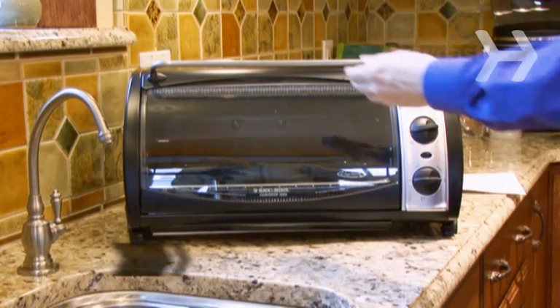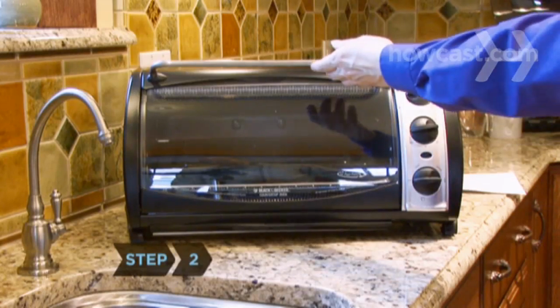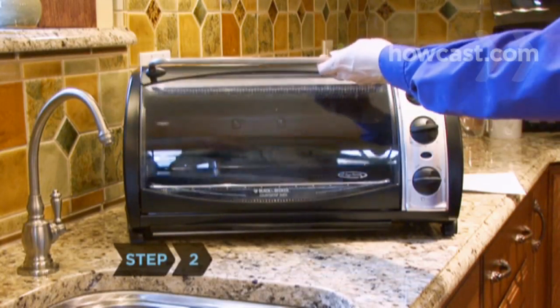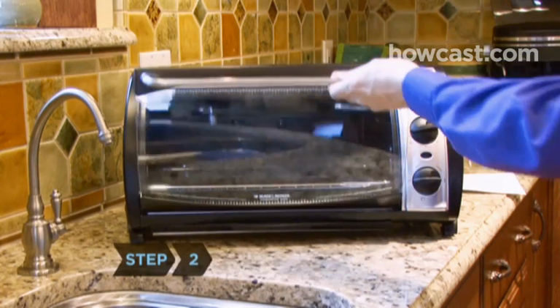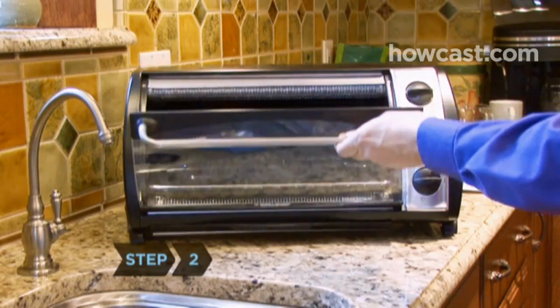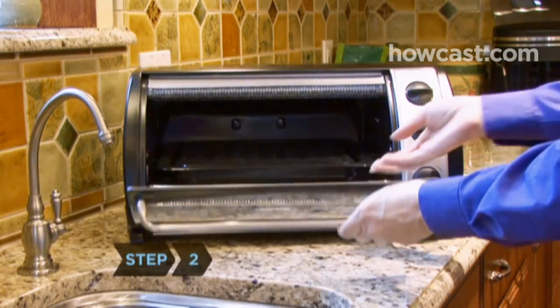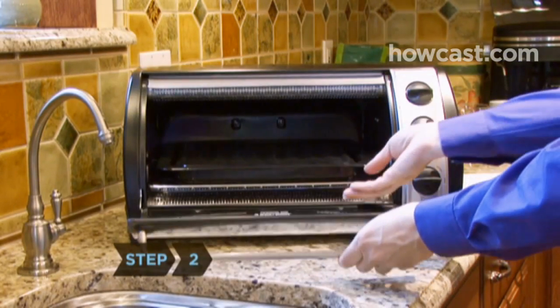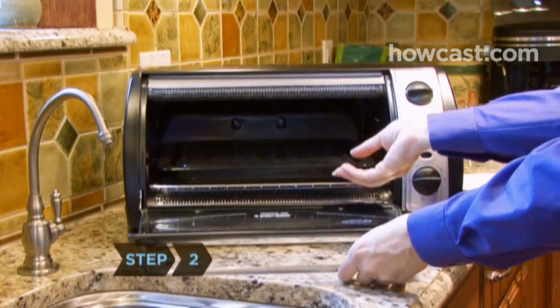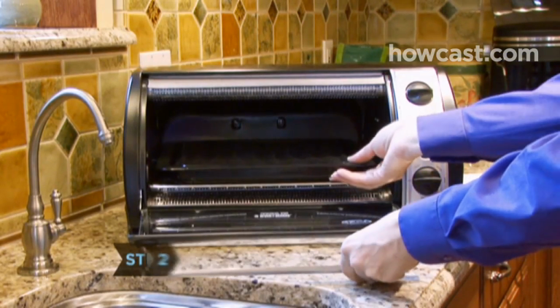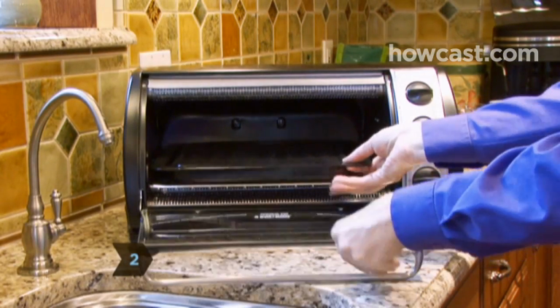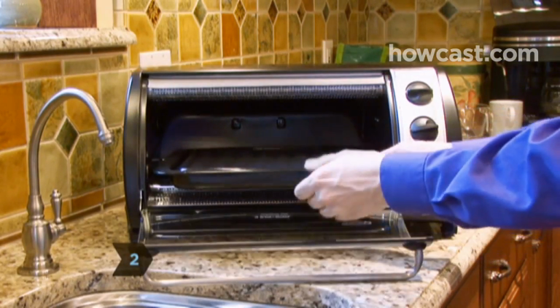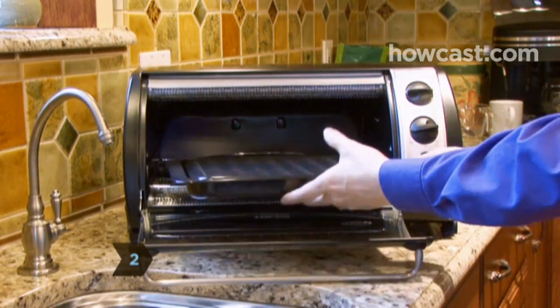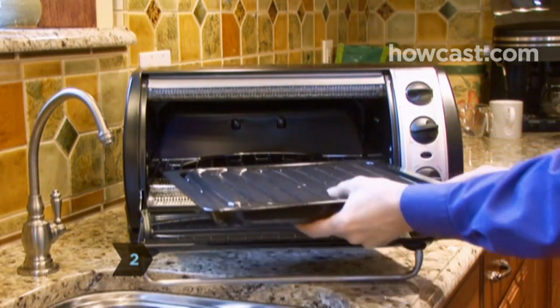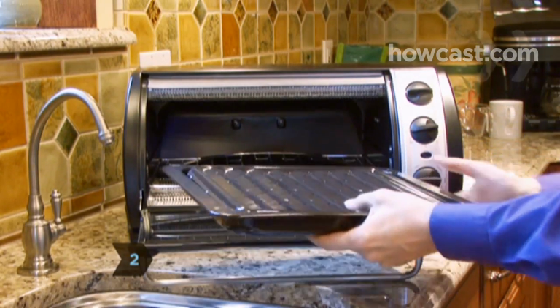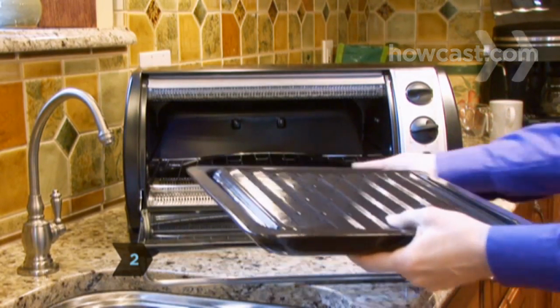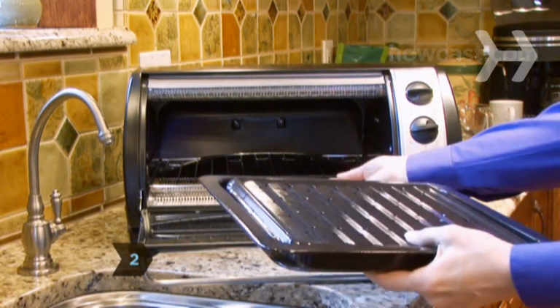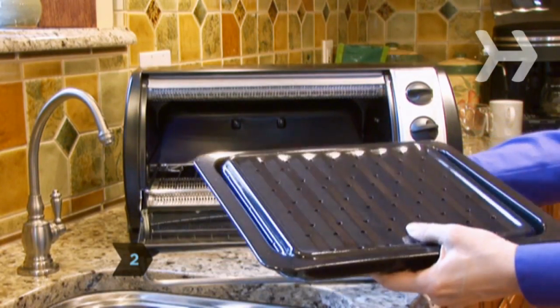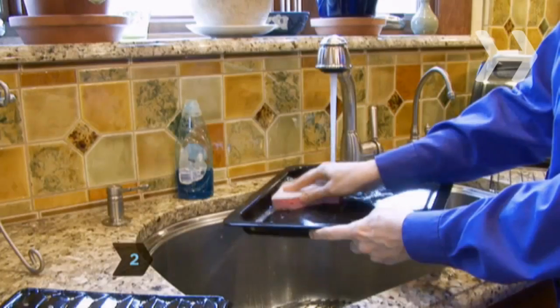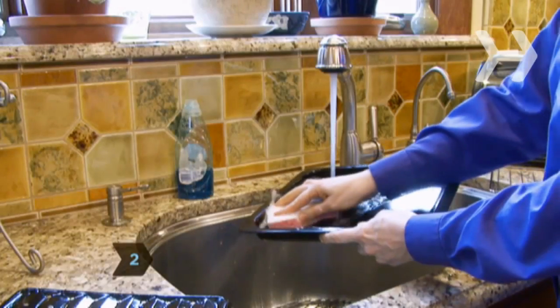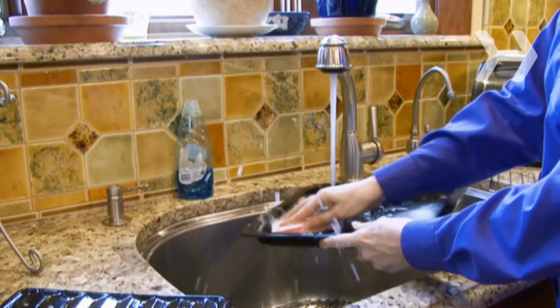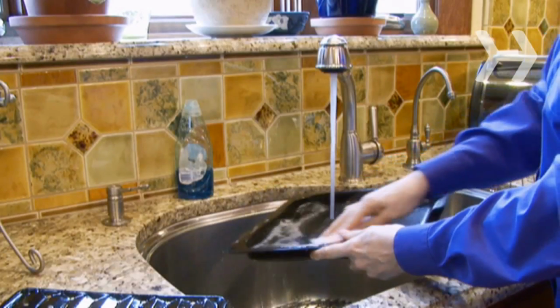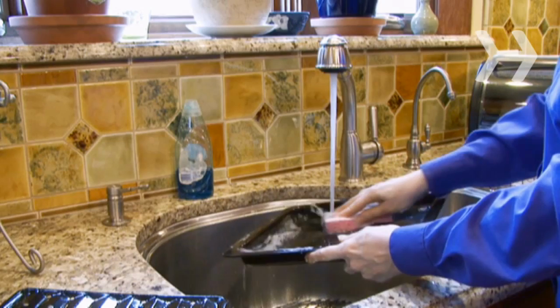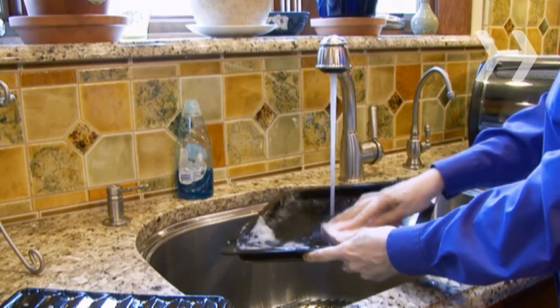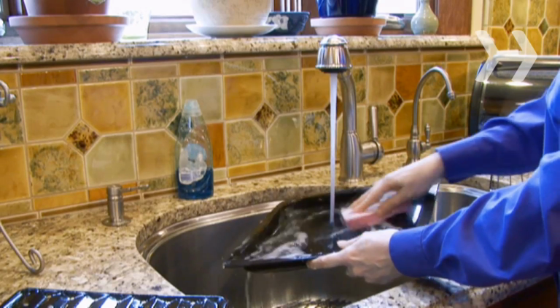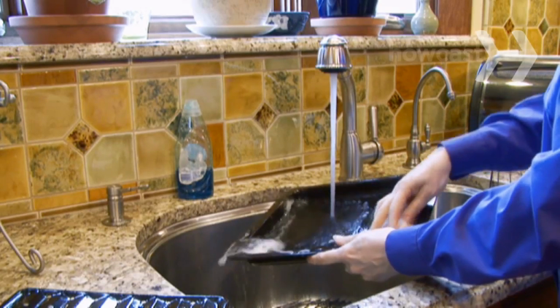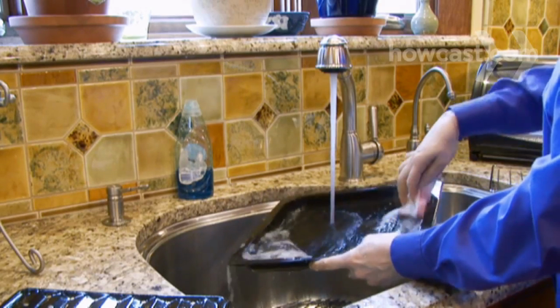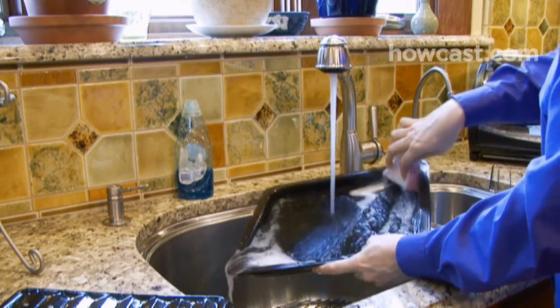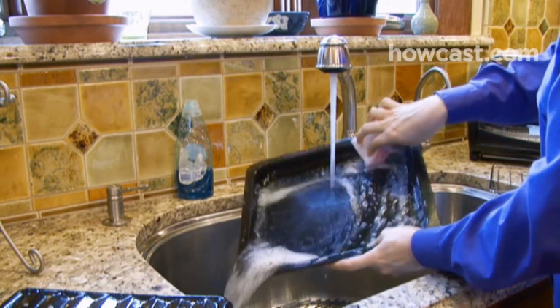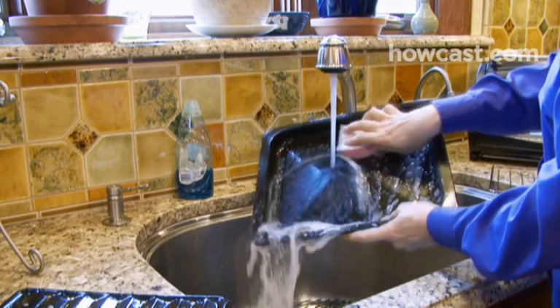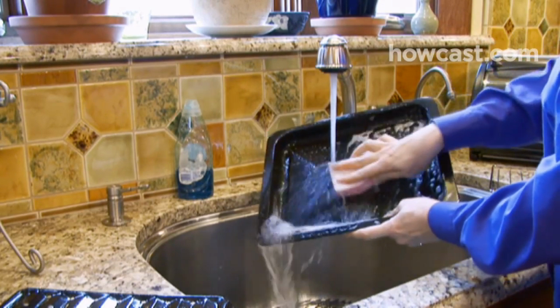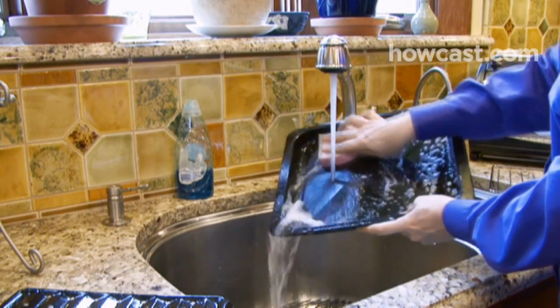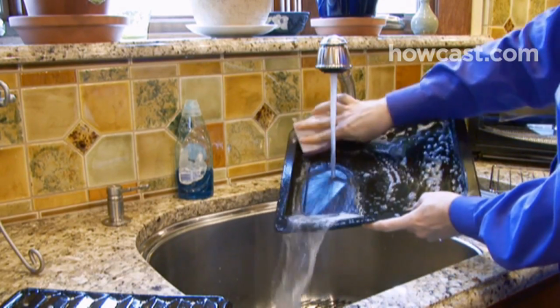Step 2. Remove the toasting rack and baking and broiling trays. Clean them with a sponge and soapy solution, rinse, and dry.